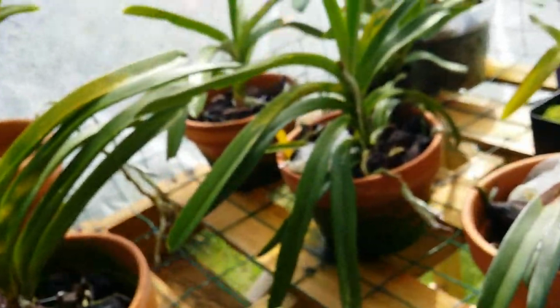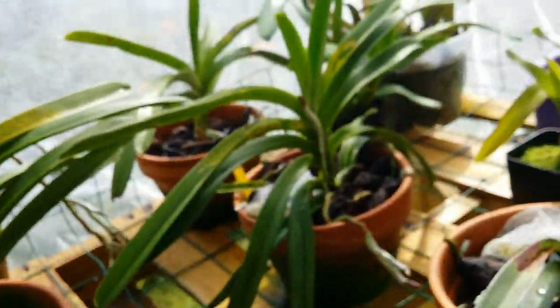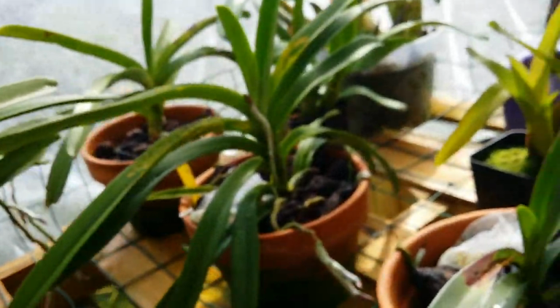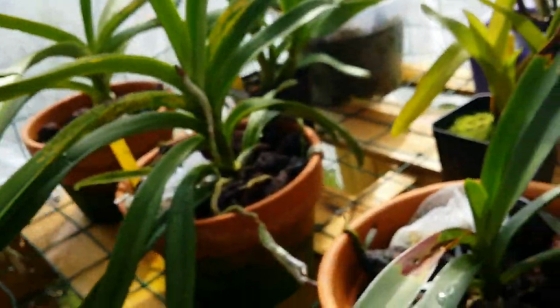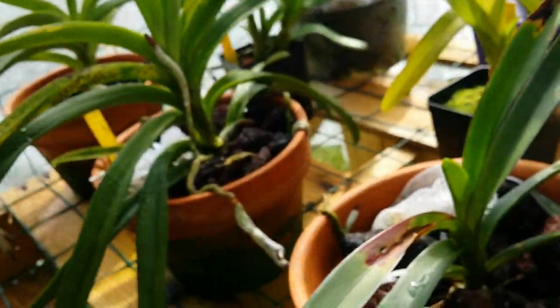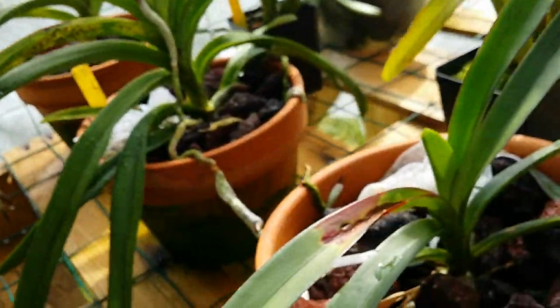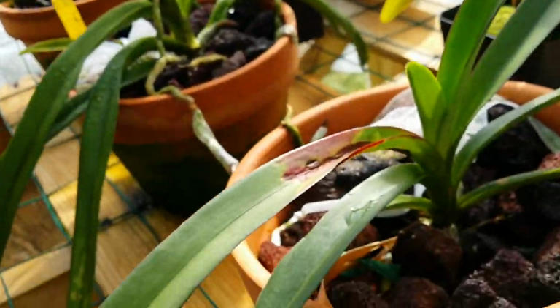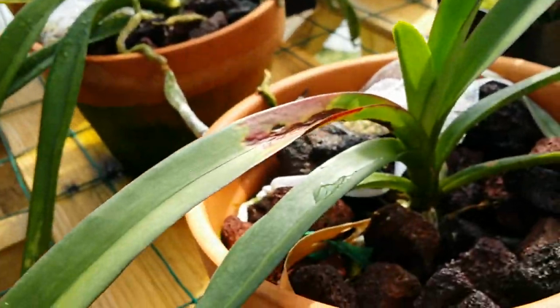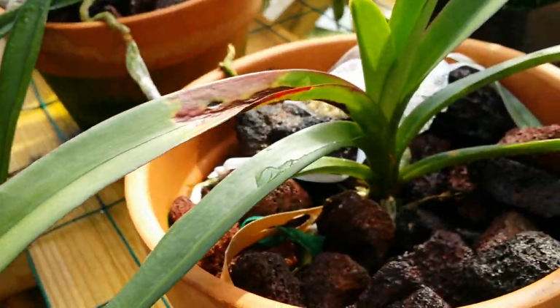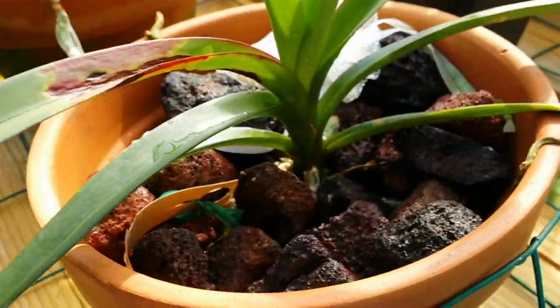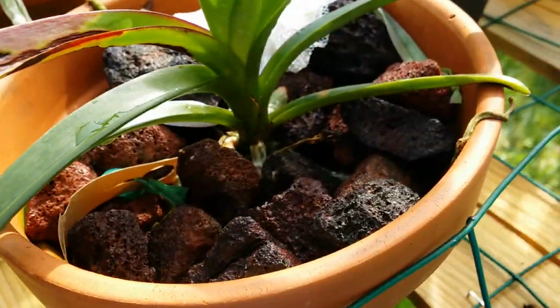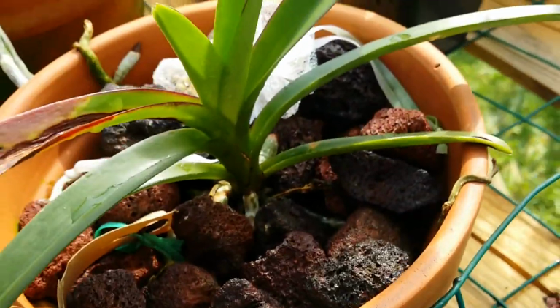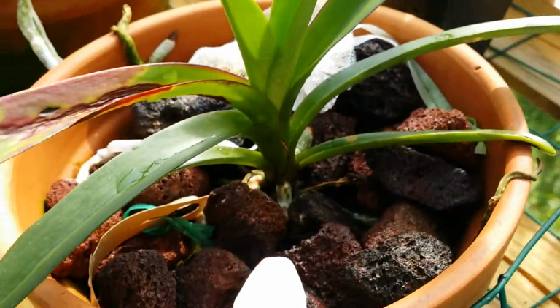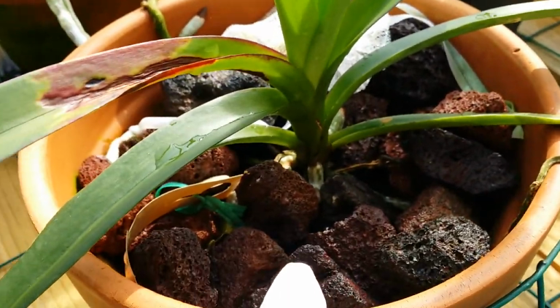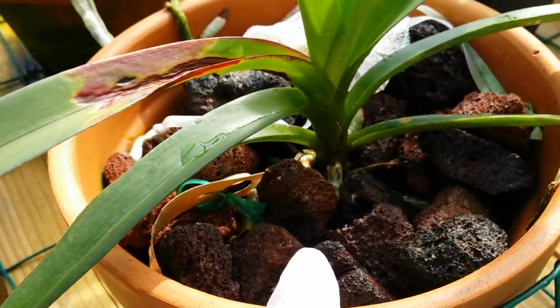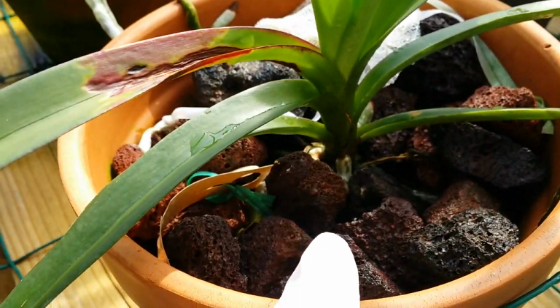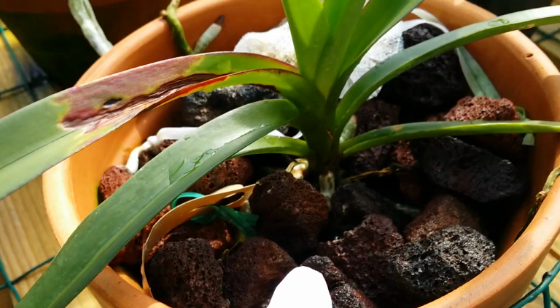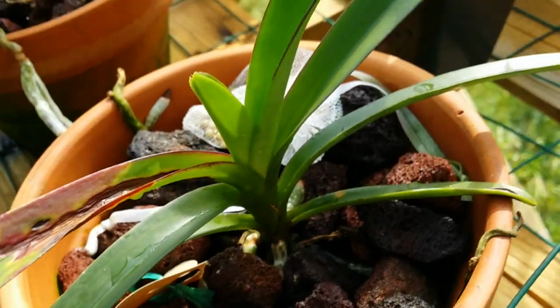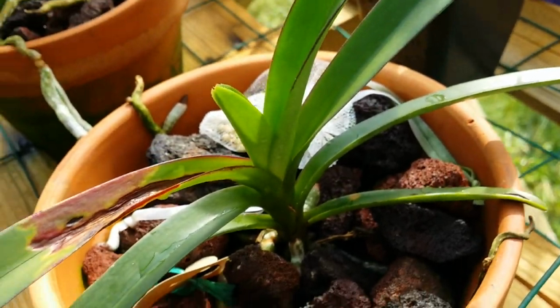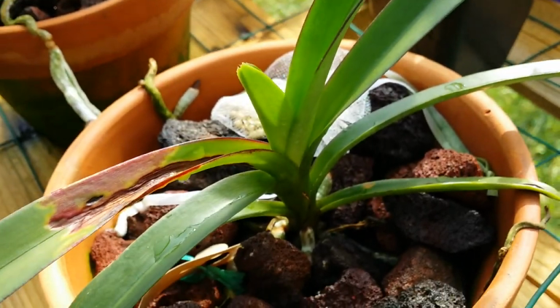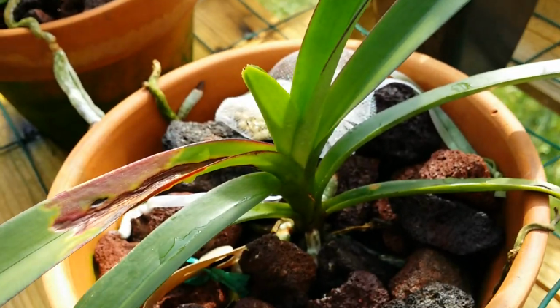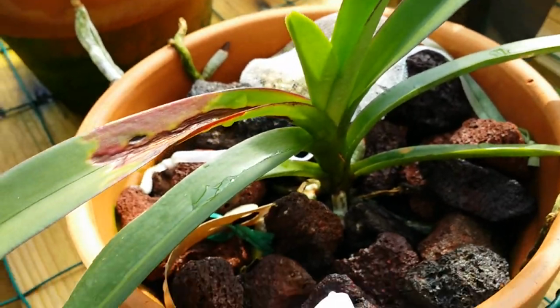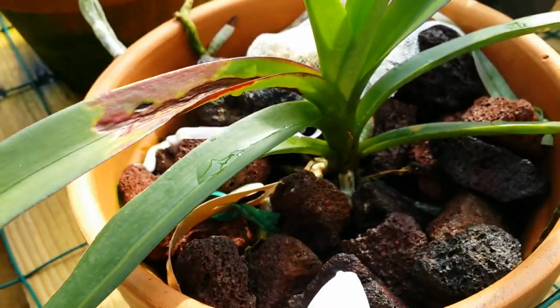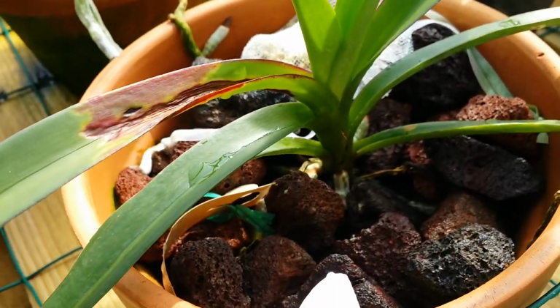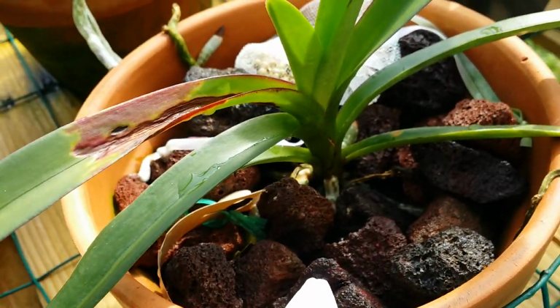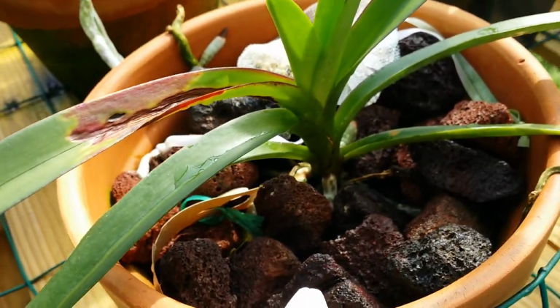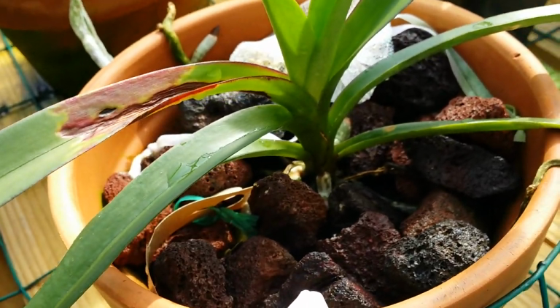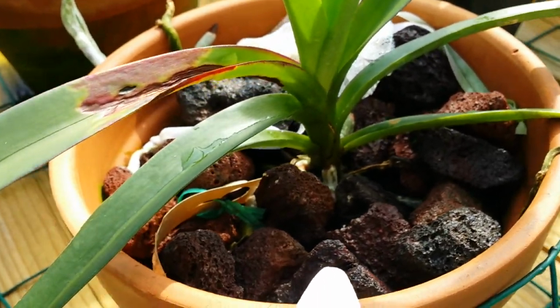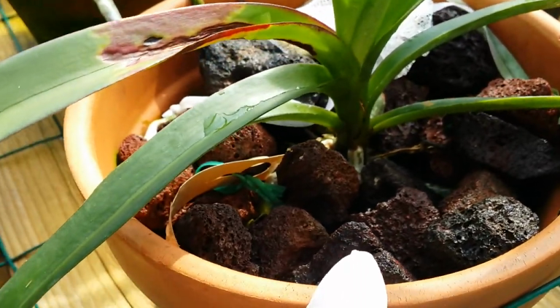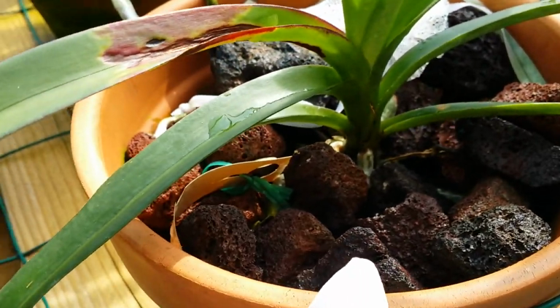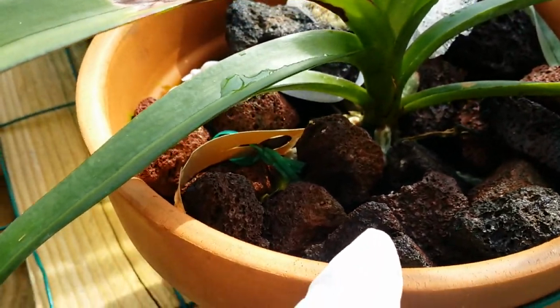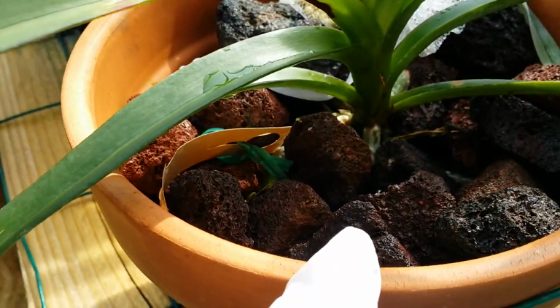And this one here is also straight lava rocks.